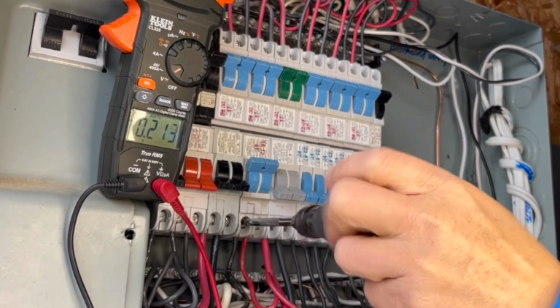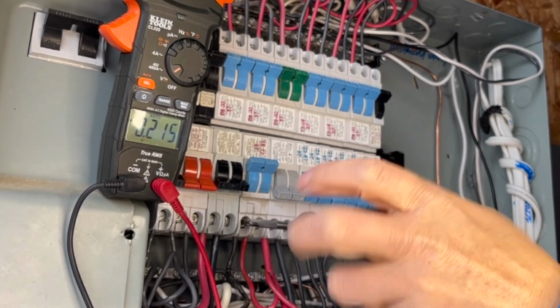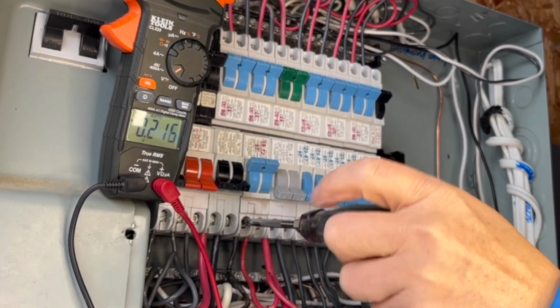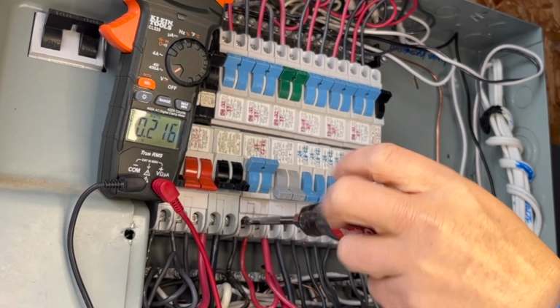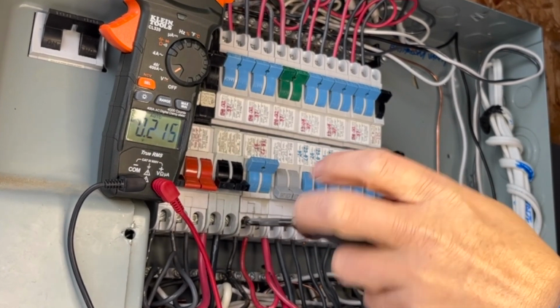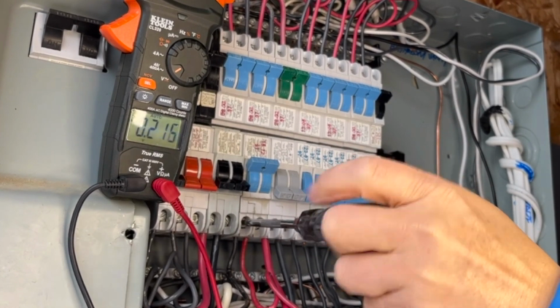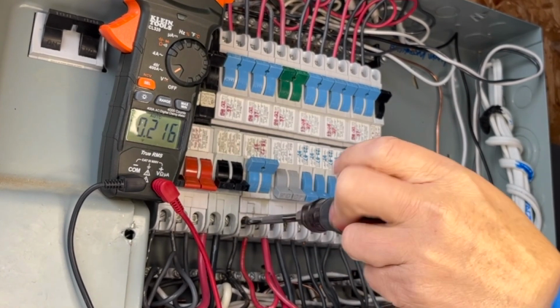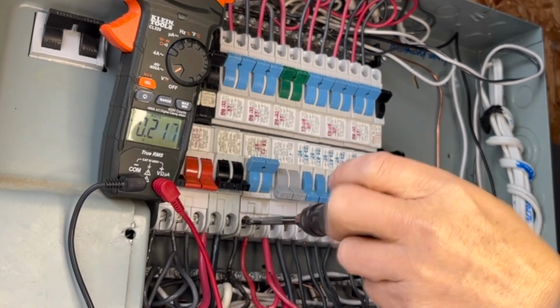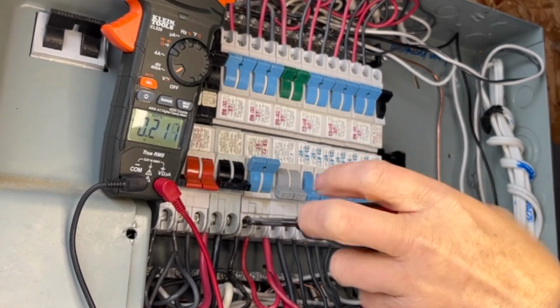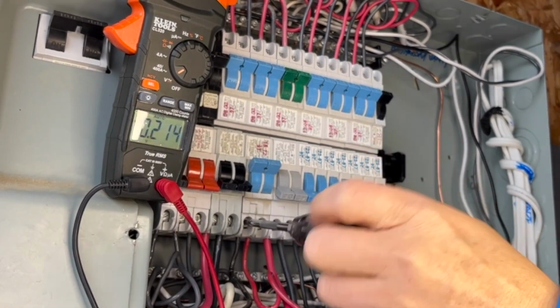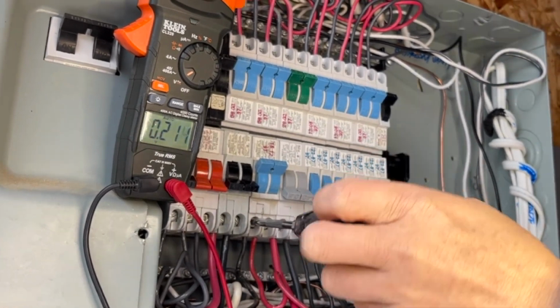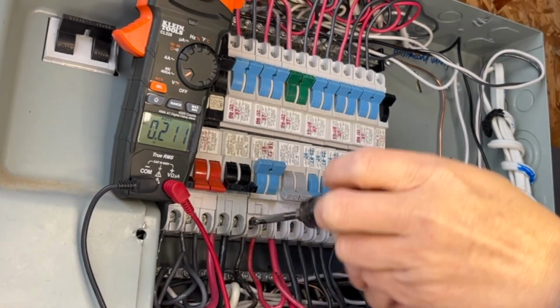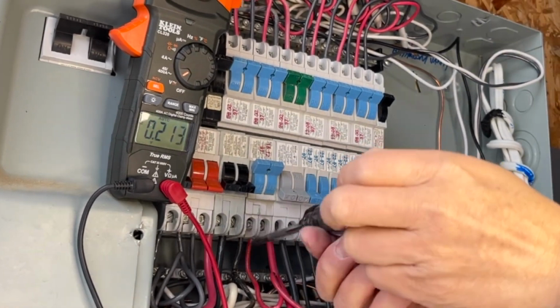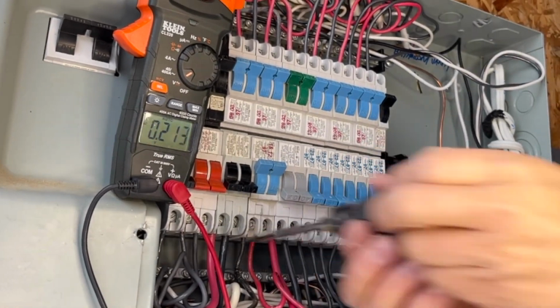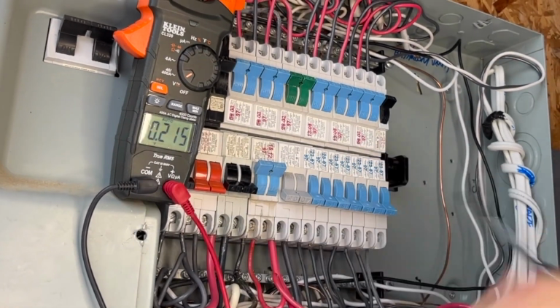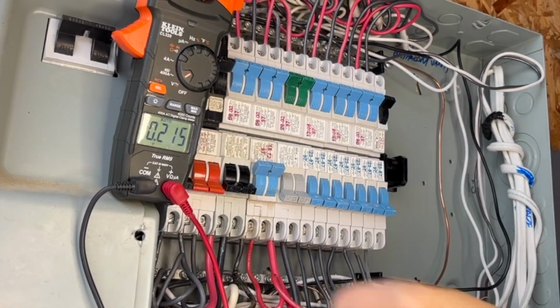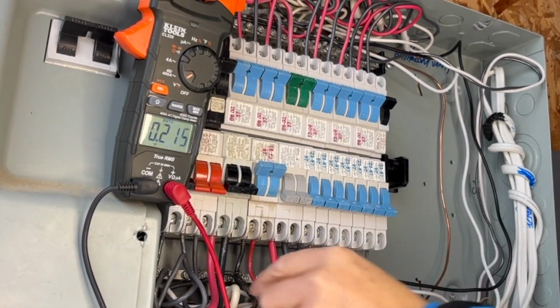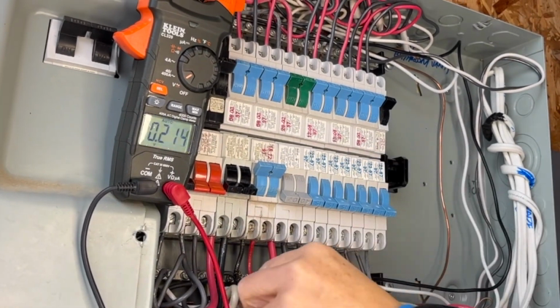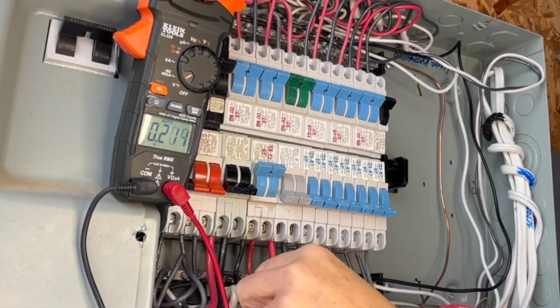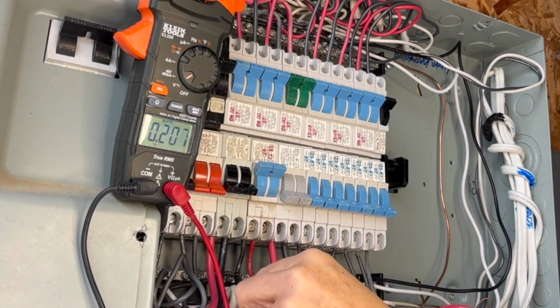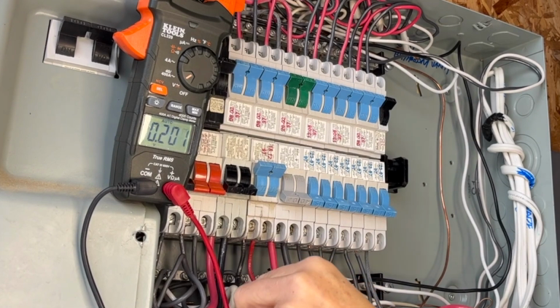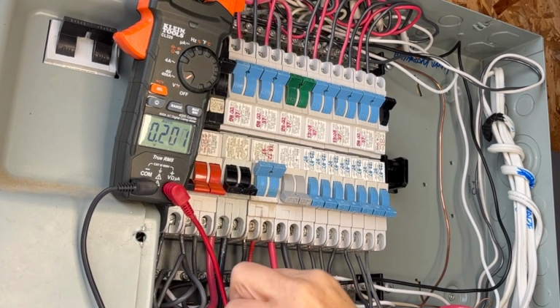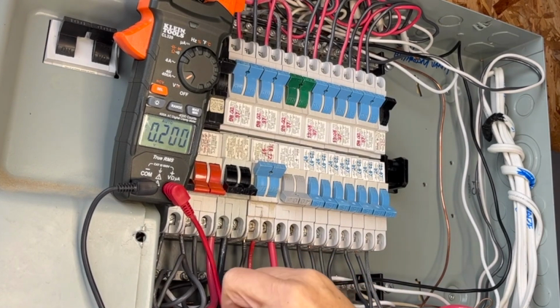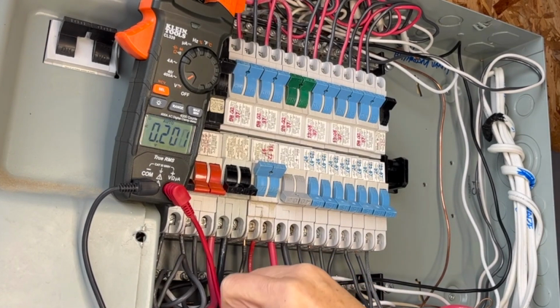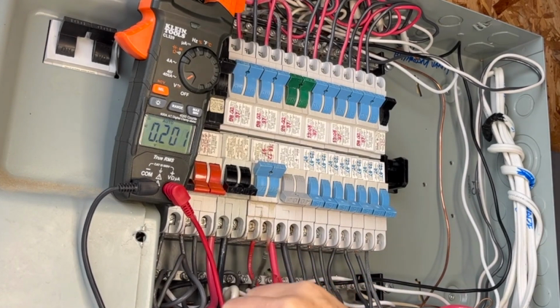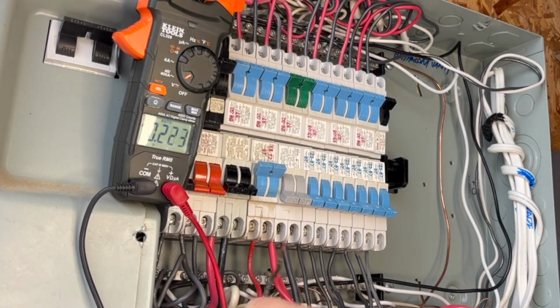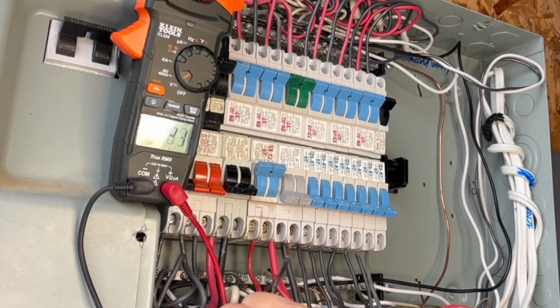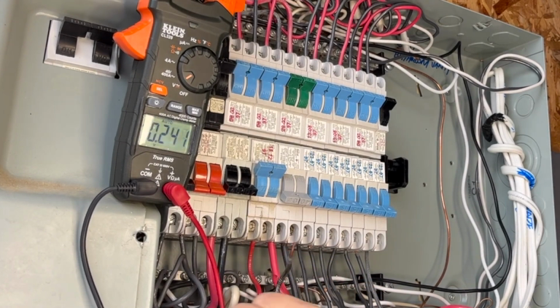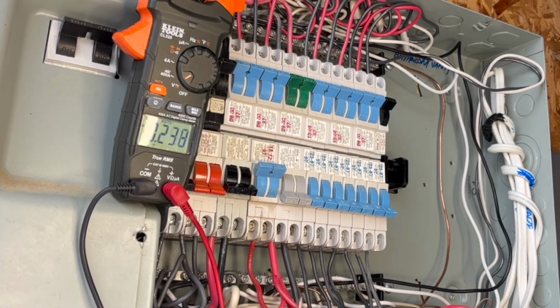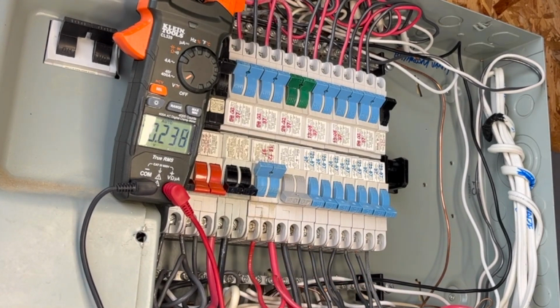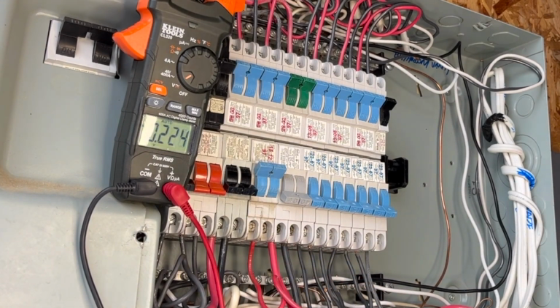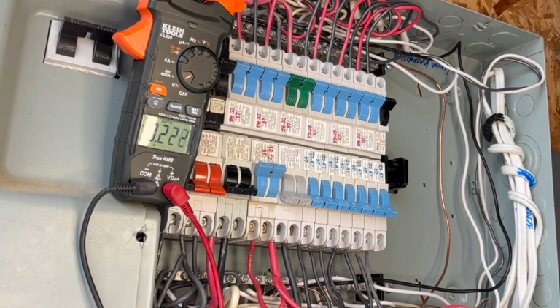After the three-point test, it's confirmed the turned-off circuit breaker has no power at the terminal. At this moment, you can safely loosen the screw and pull the wire out.